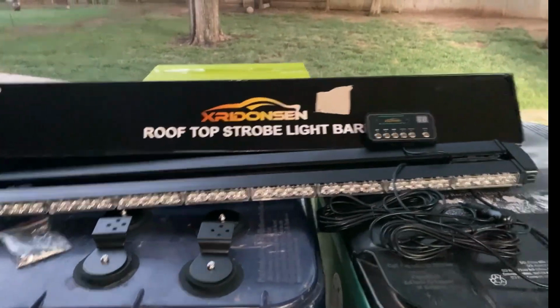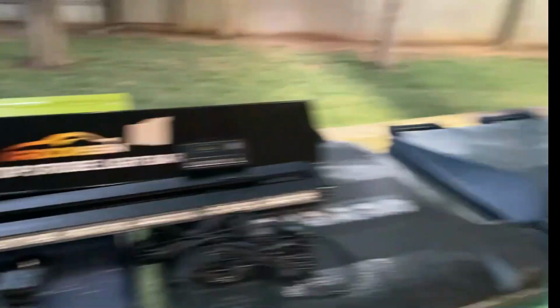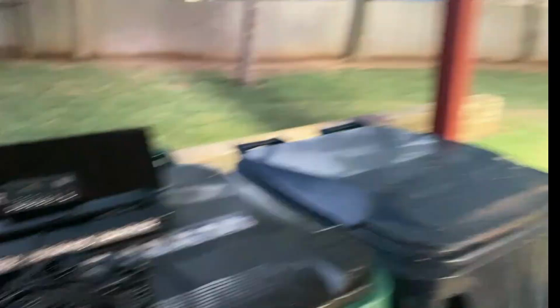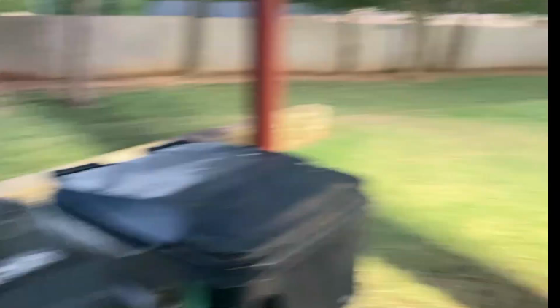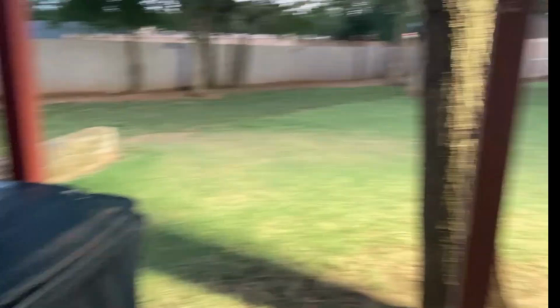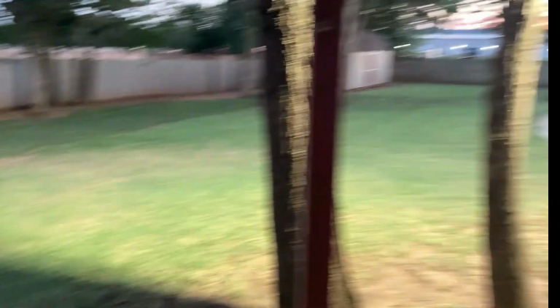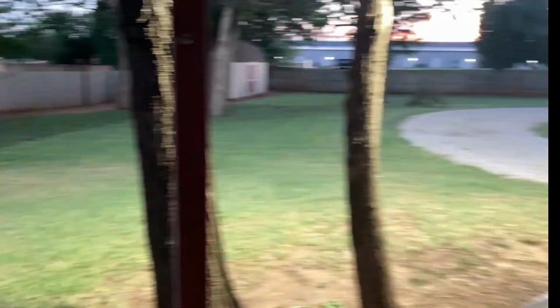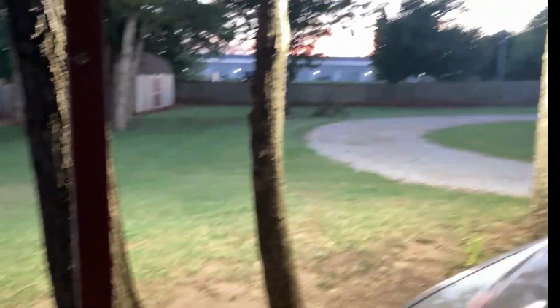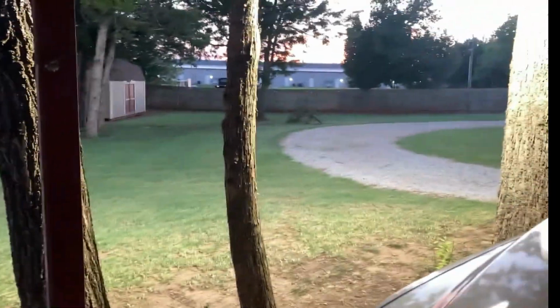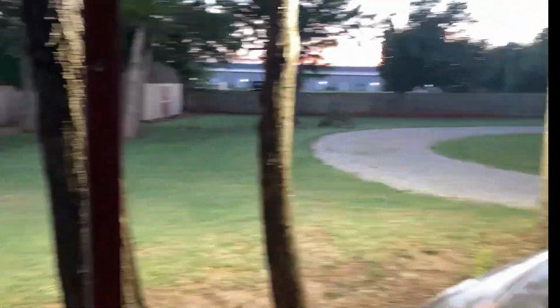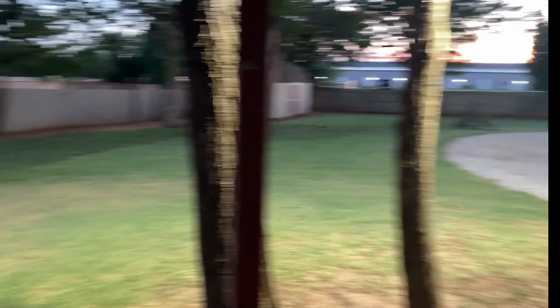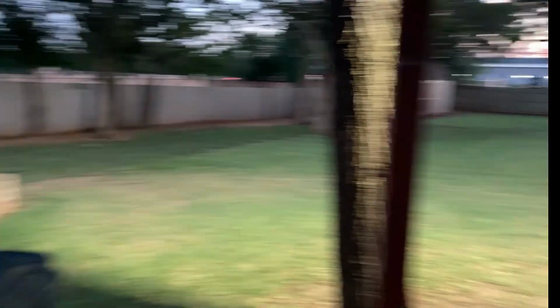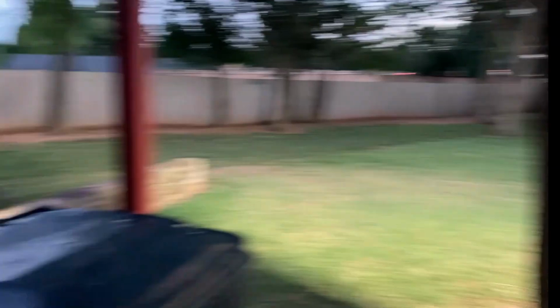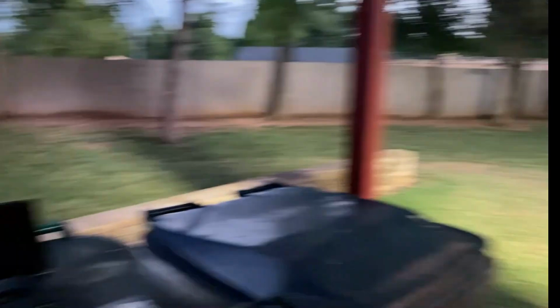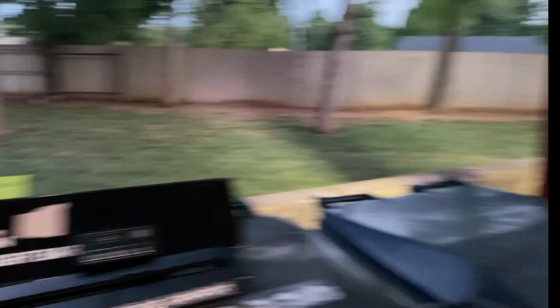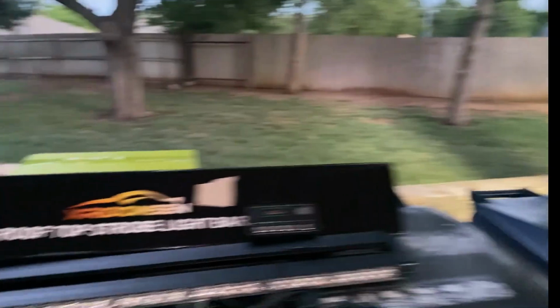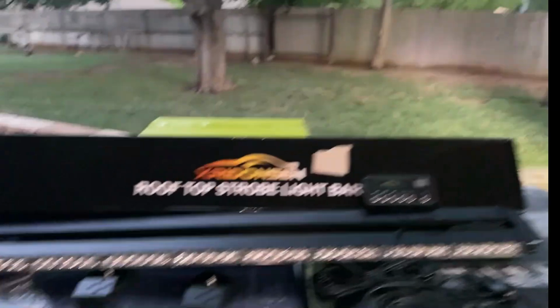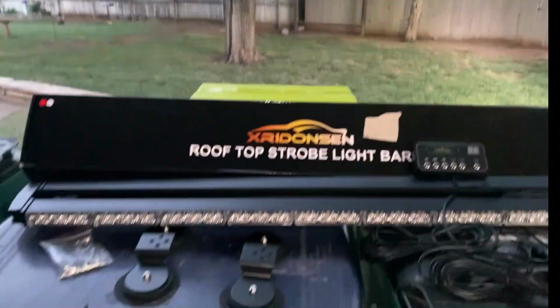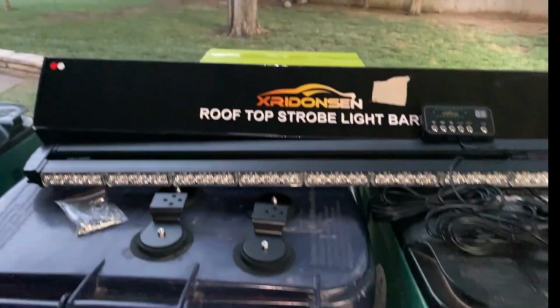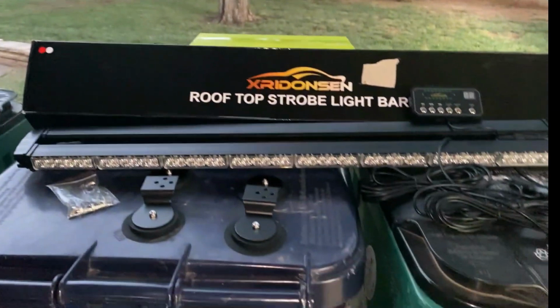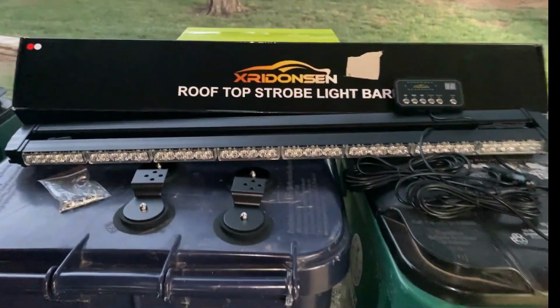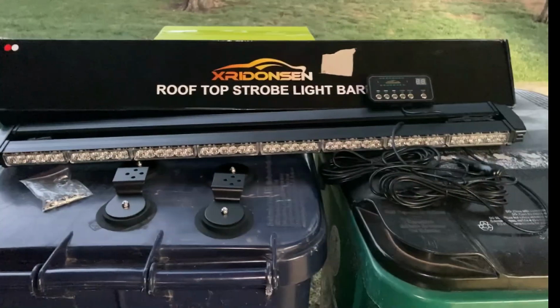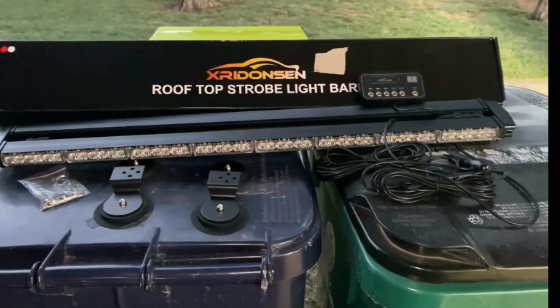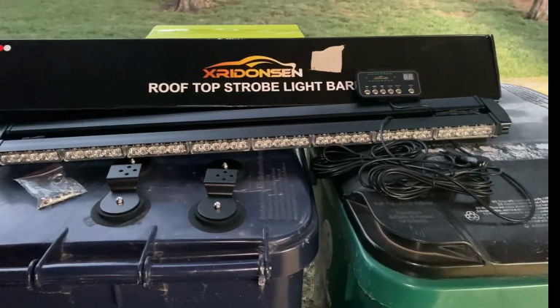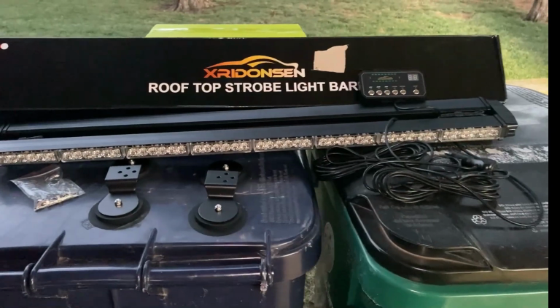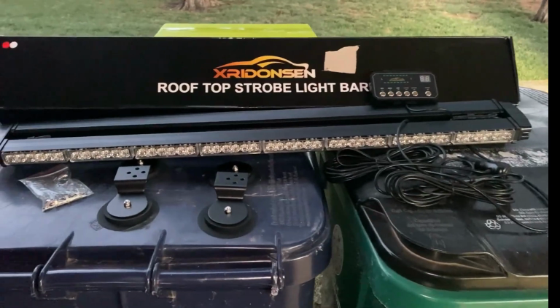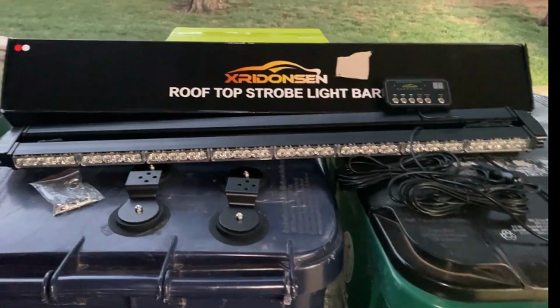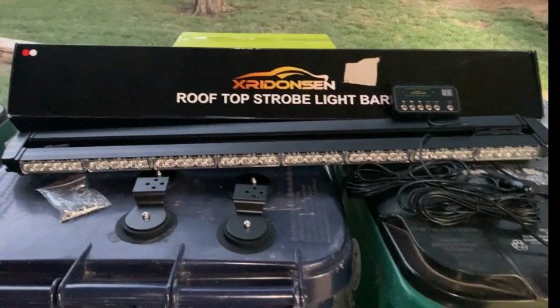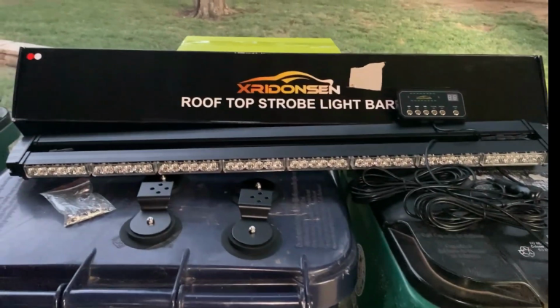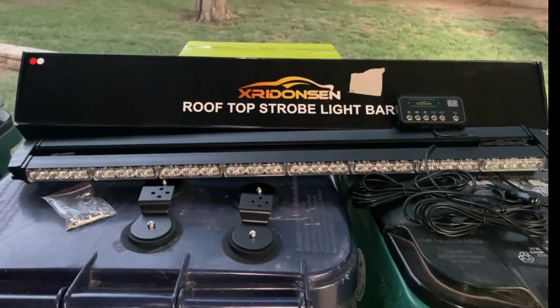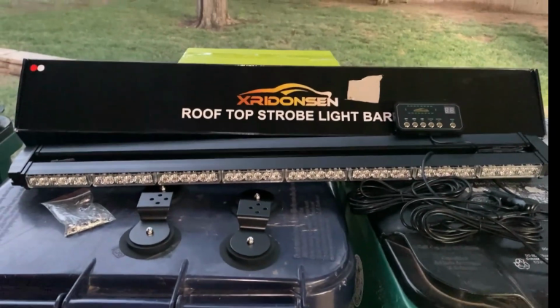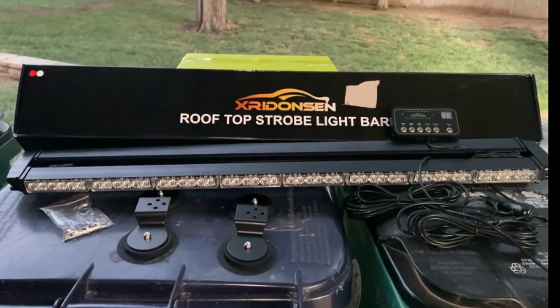It's getting ready to get dark here. I'll set it up and then we'll come back and see how she works.